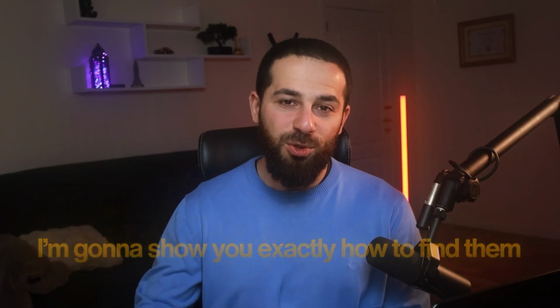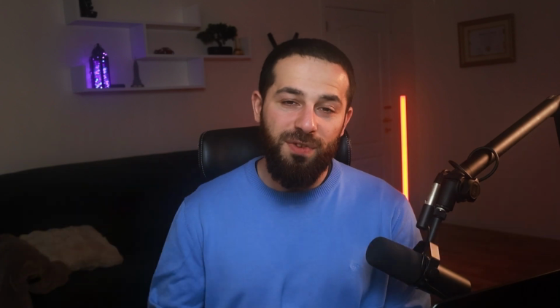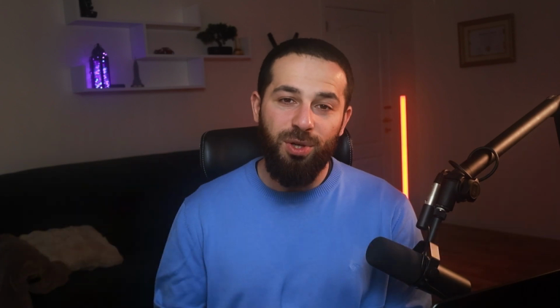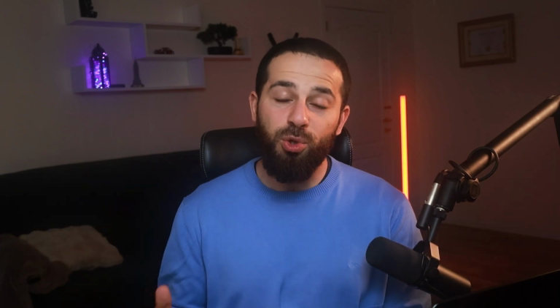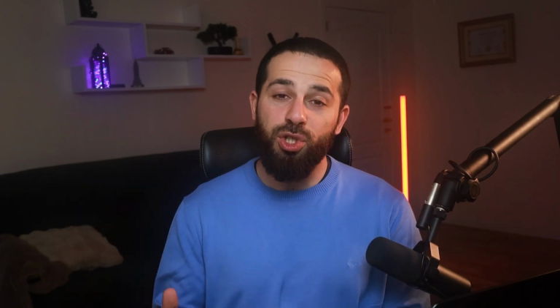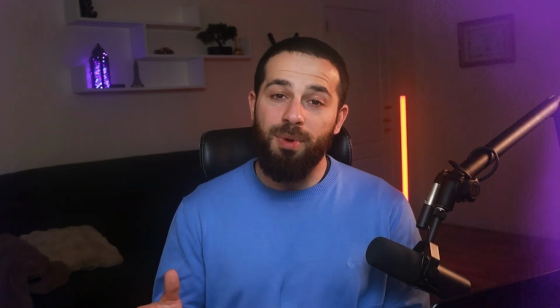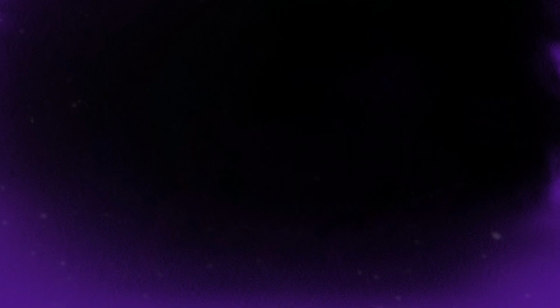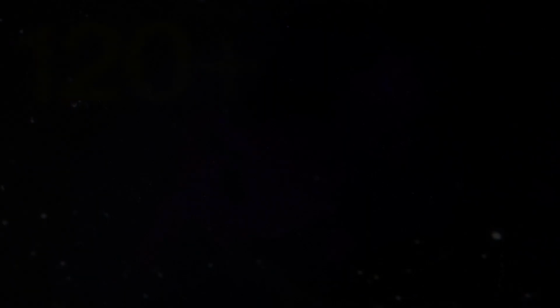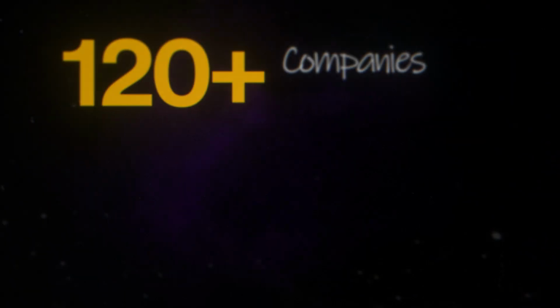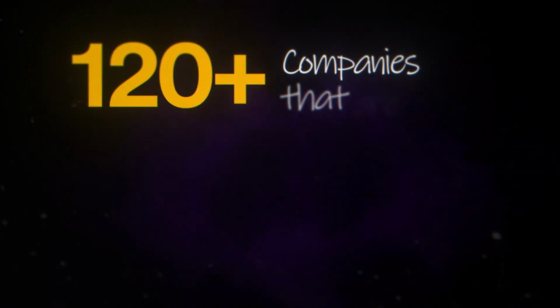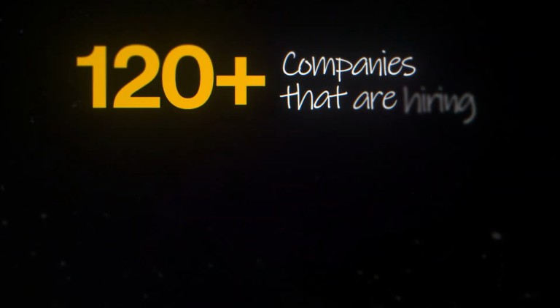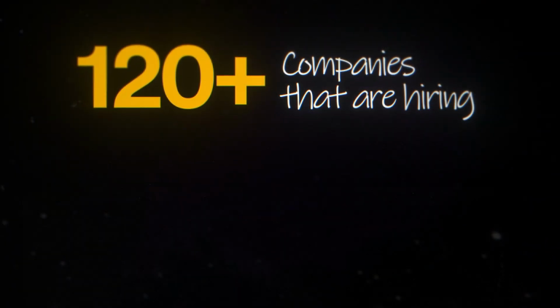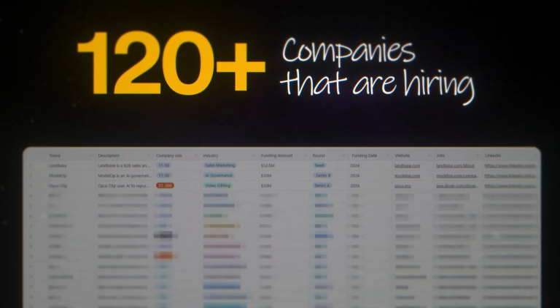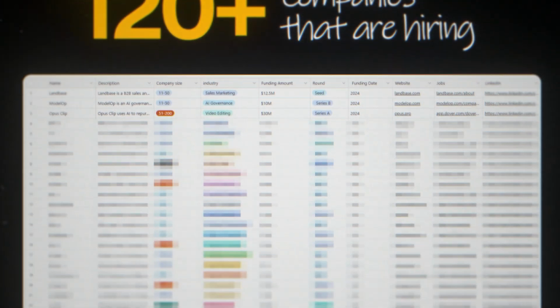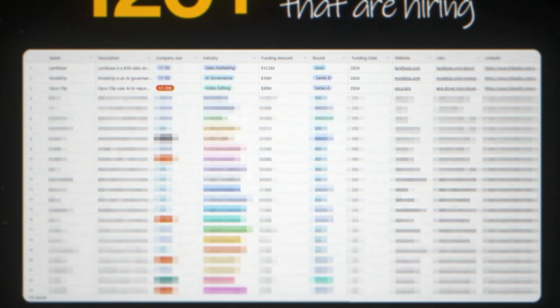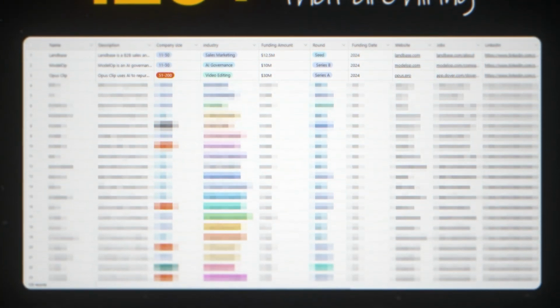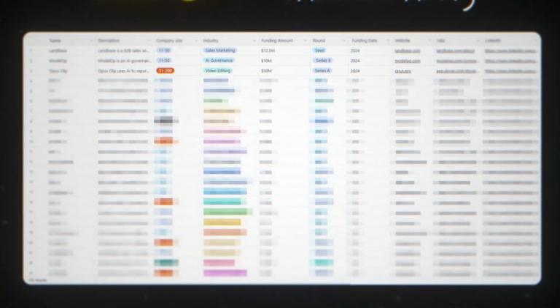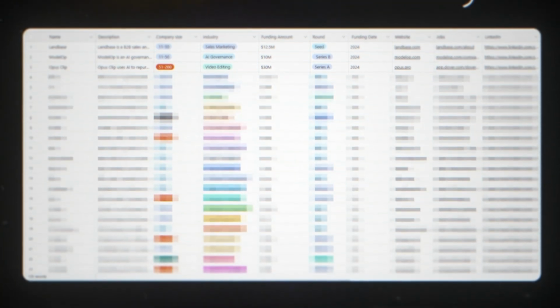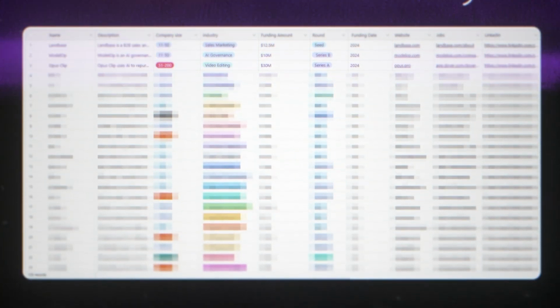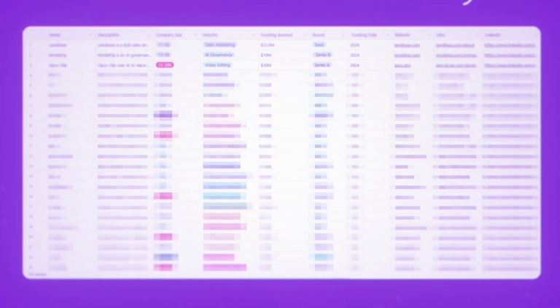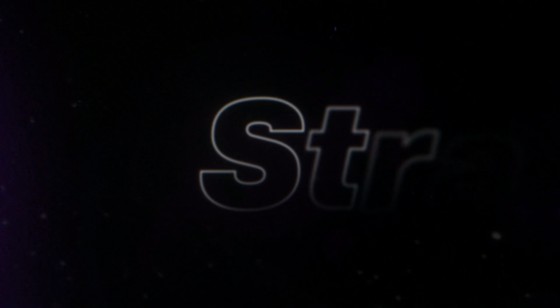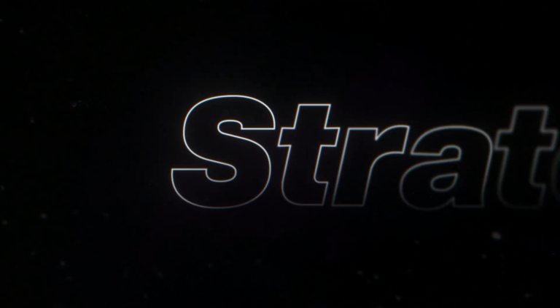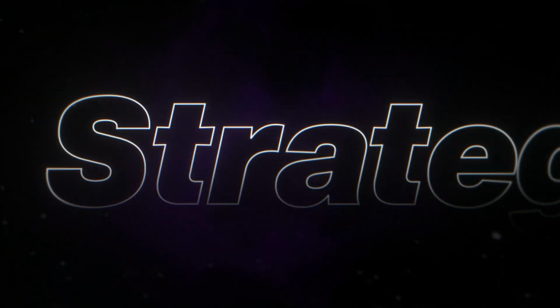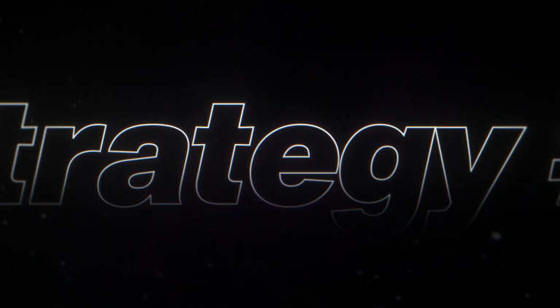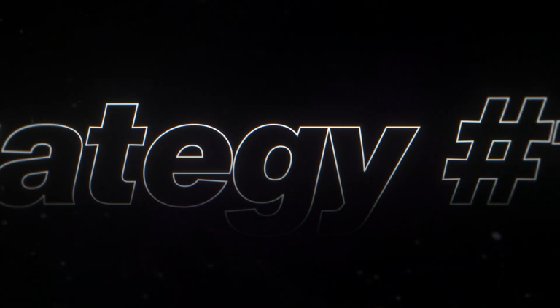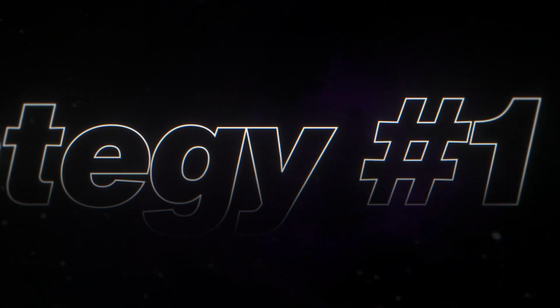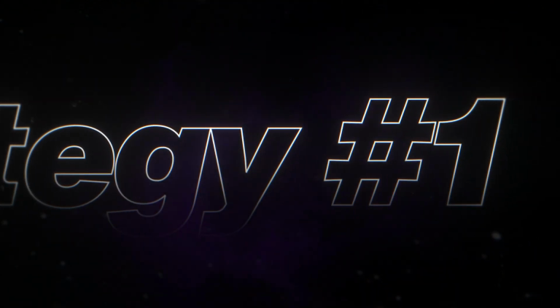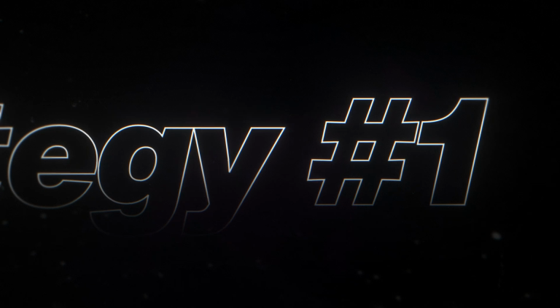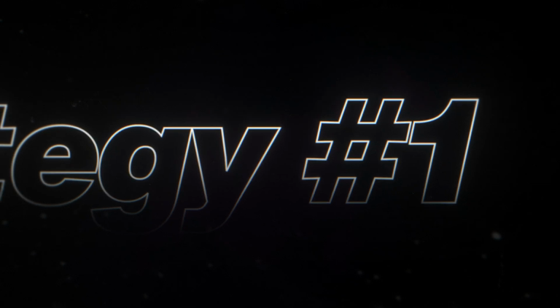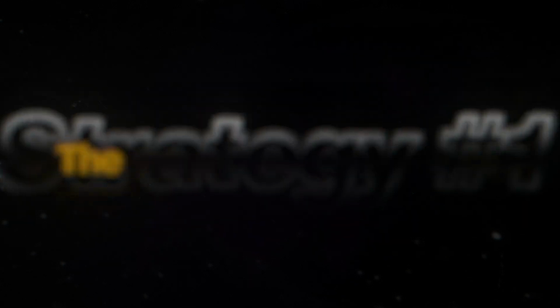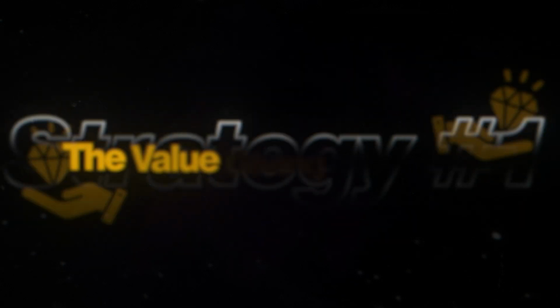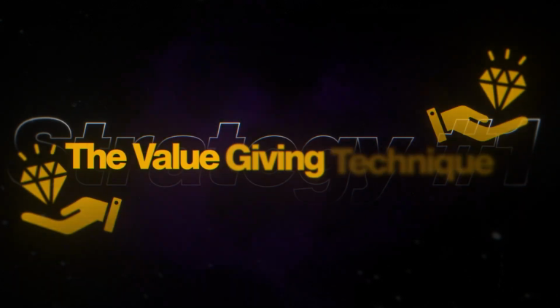Later in this video, I'll also share my personal list of over 120 companies that are hiring. Strategy number one — I call it the value-giving technique.